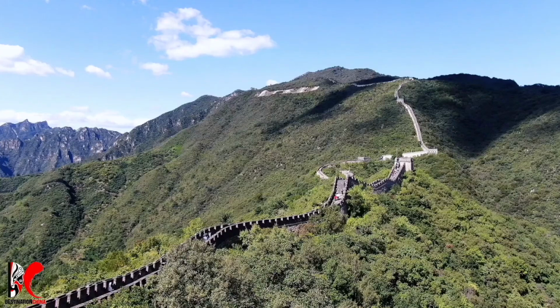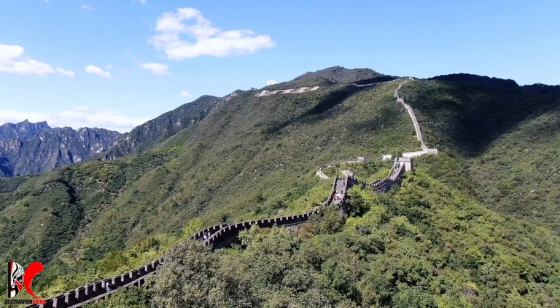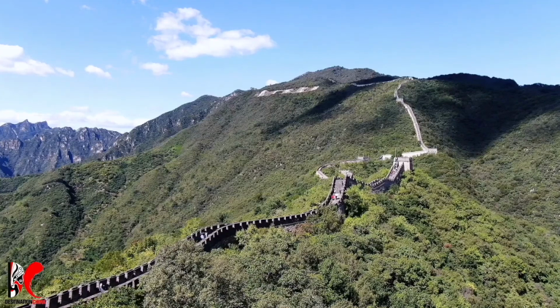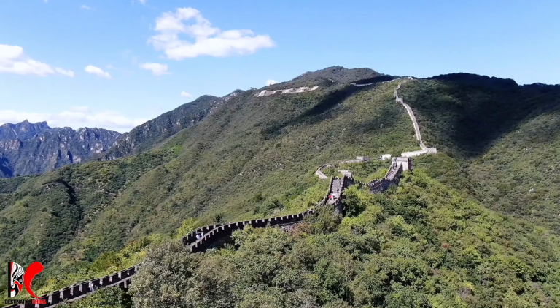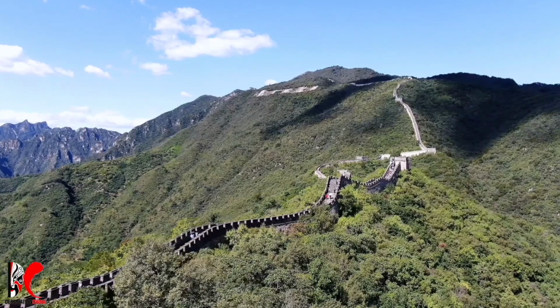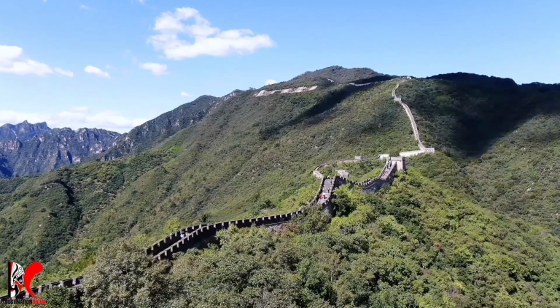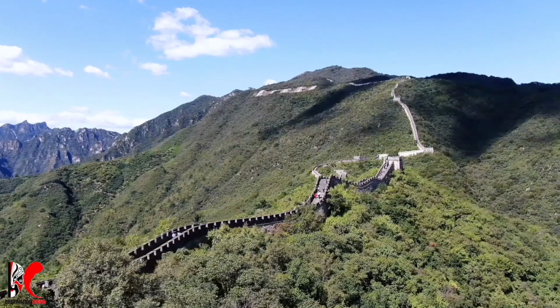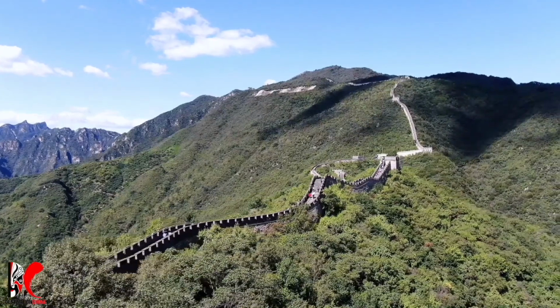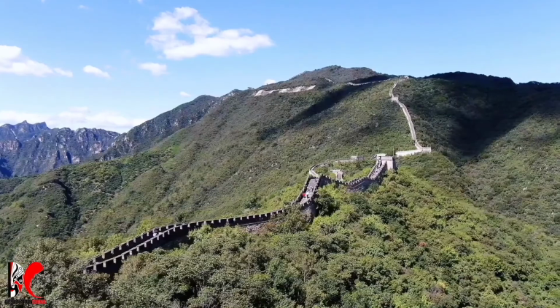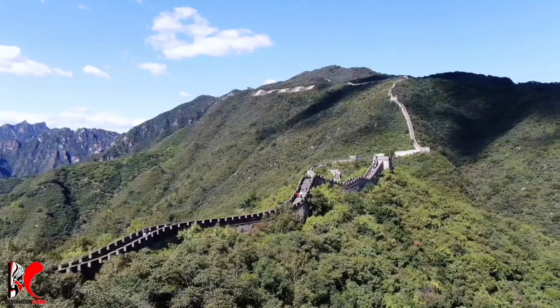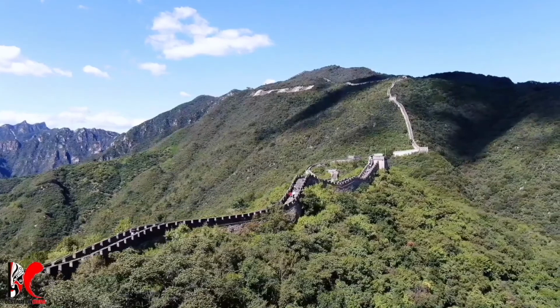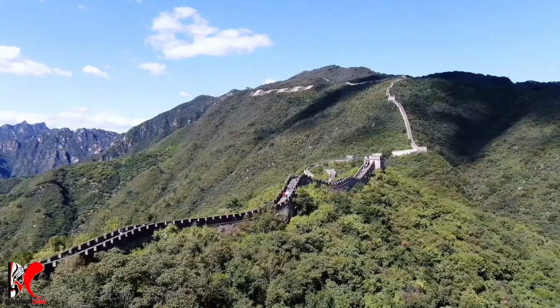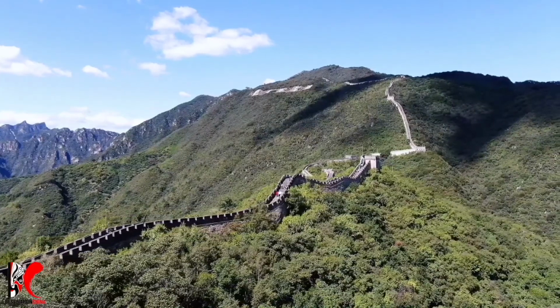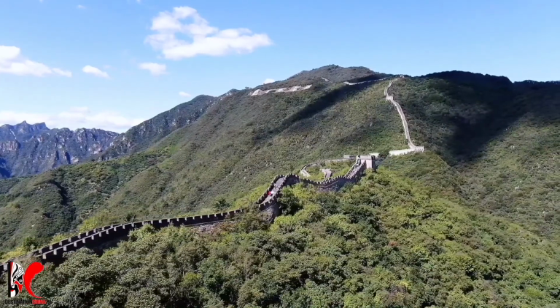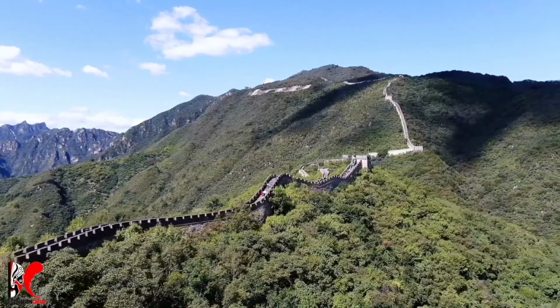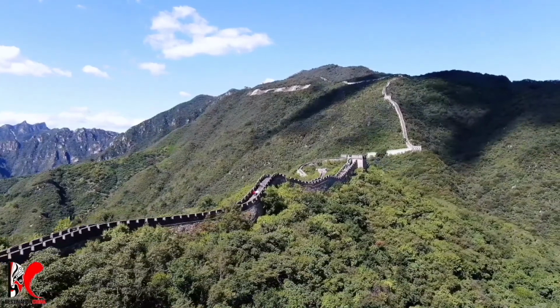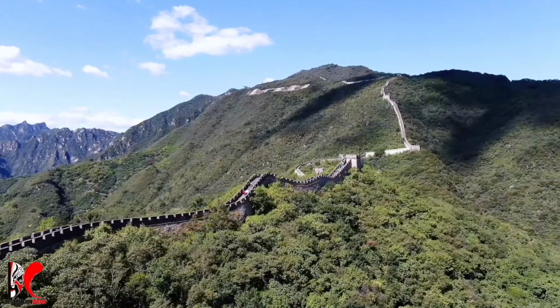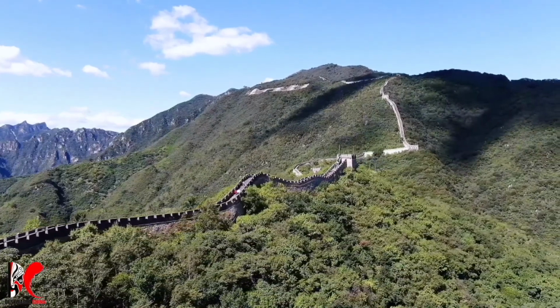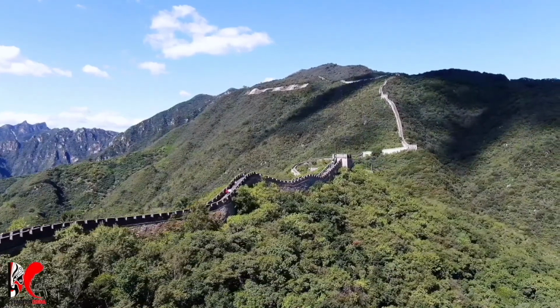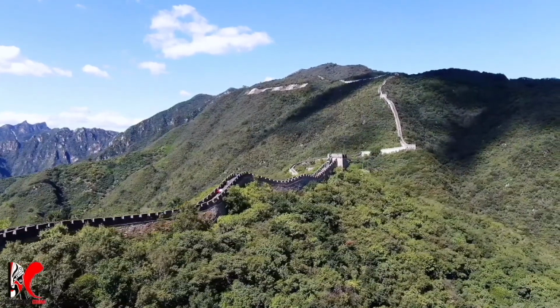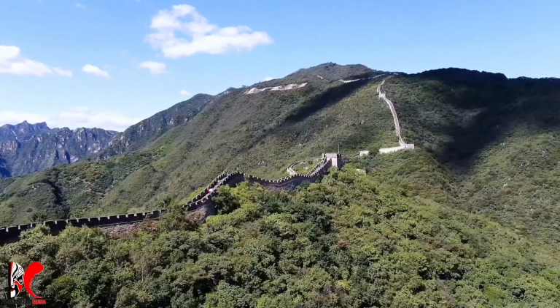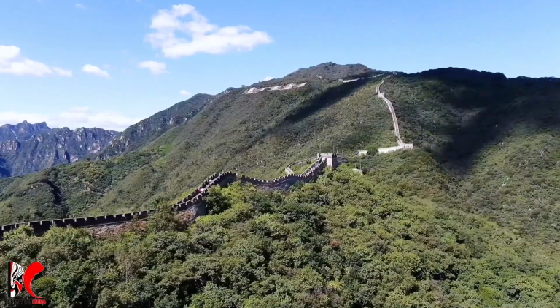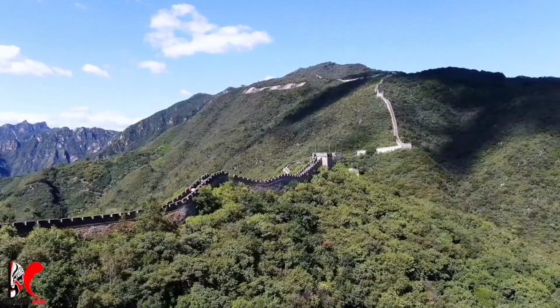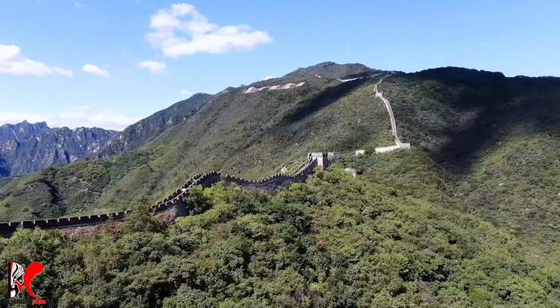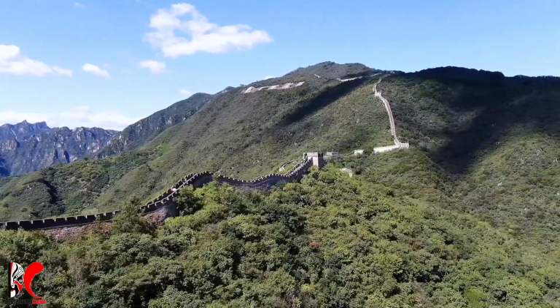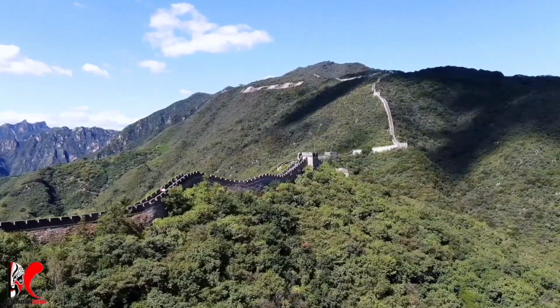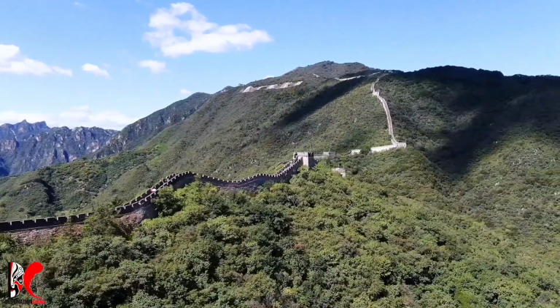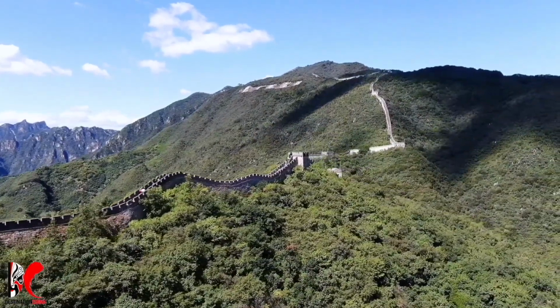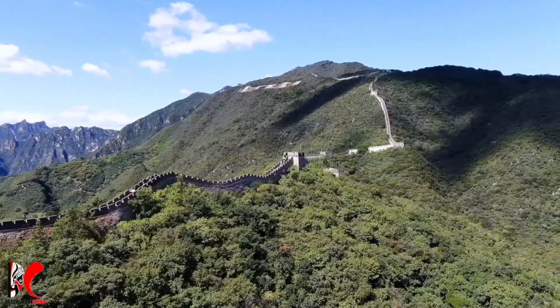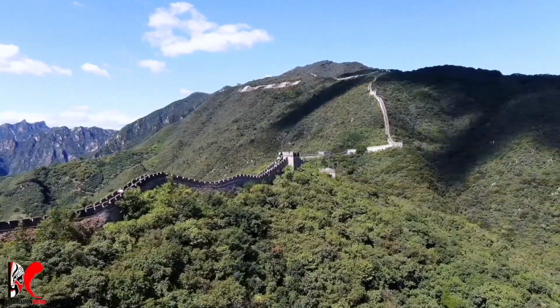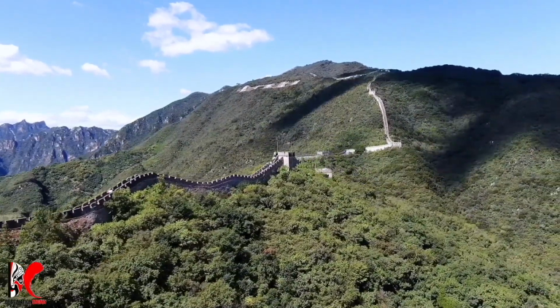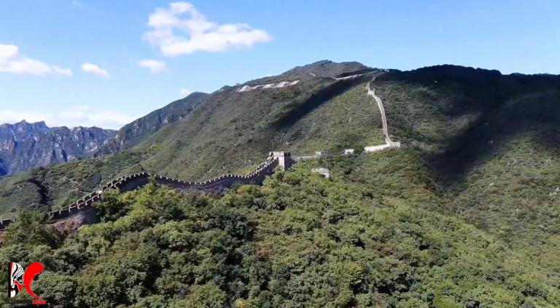So lots of people died when they built the Great Wall, and it's also called the longest cemetery in the world.